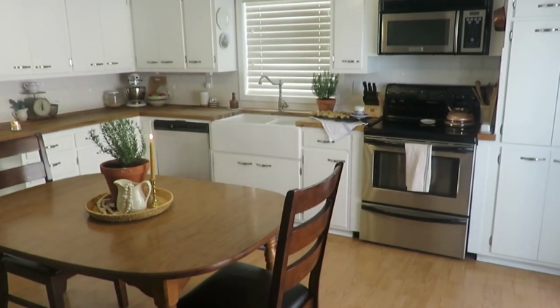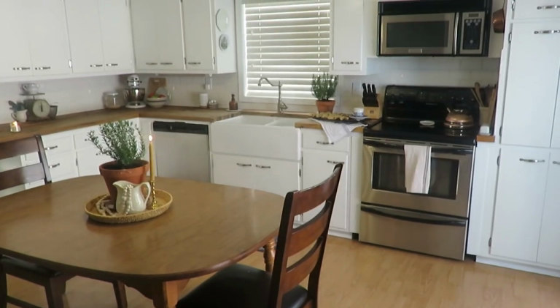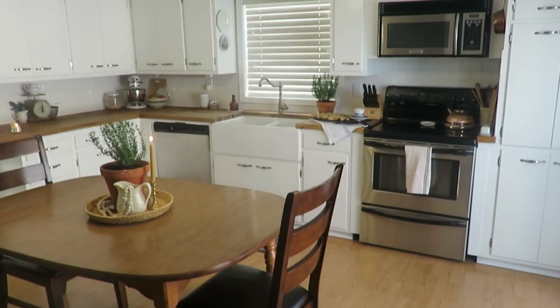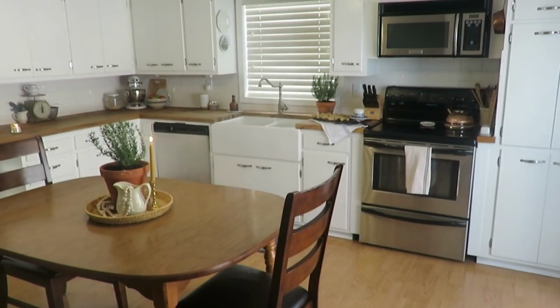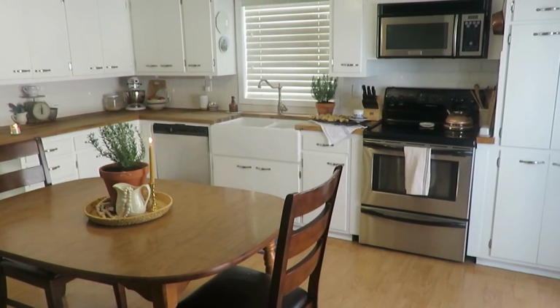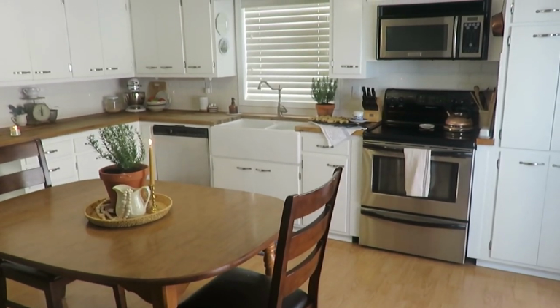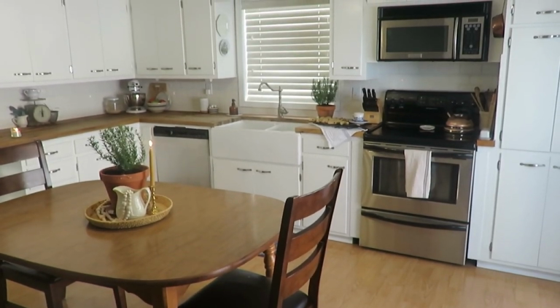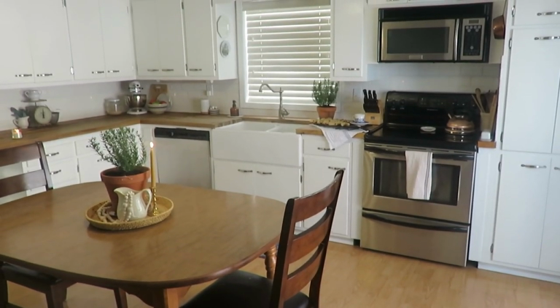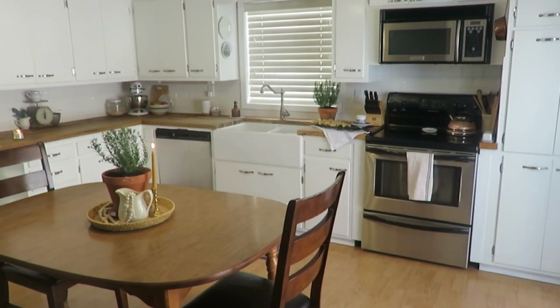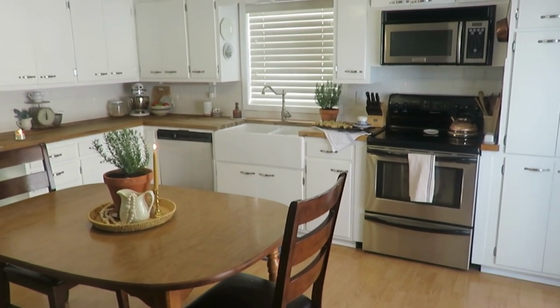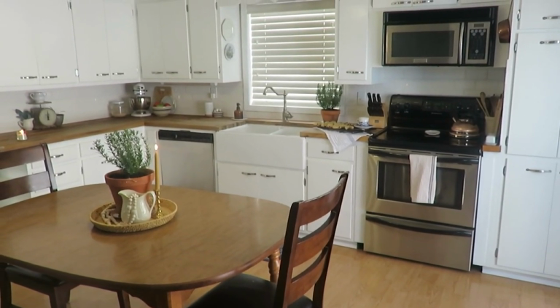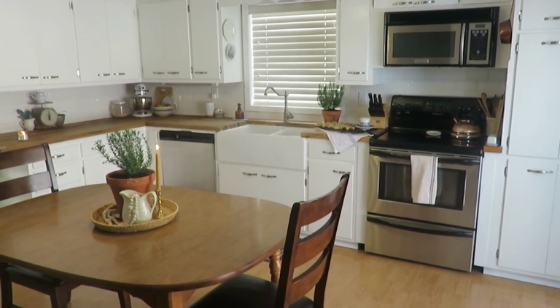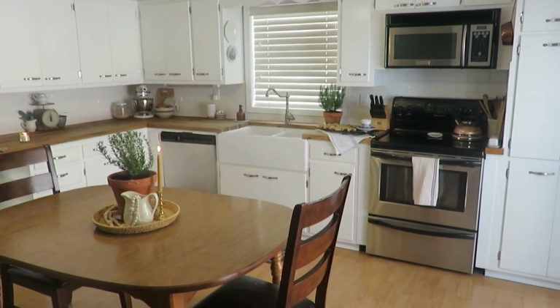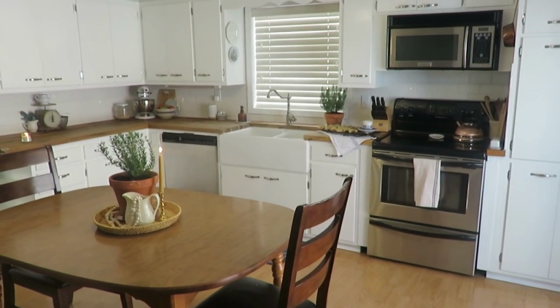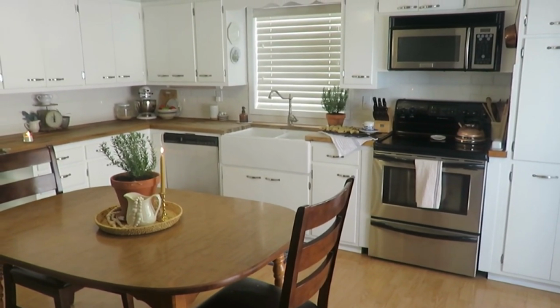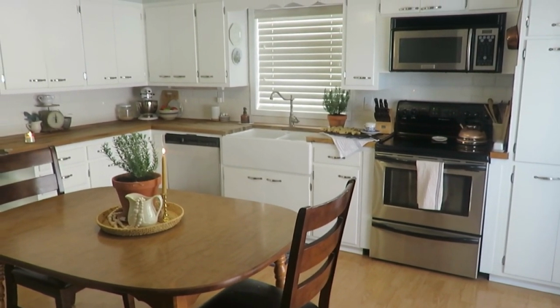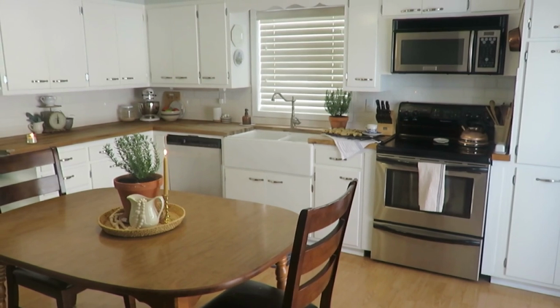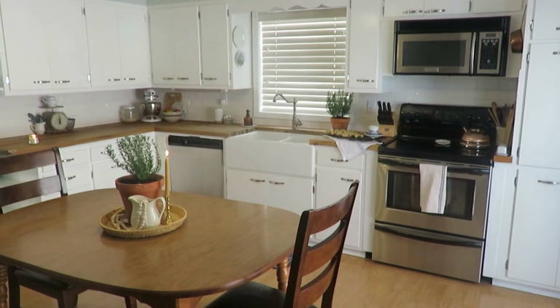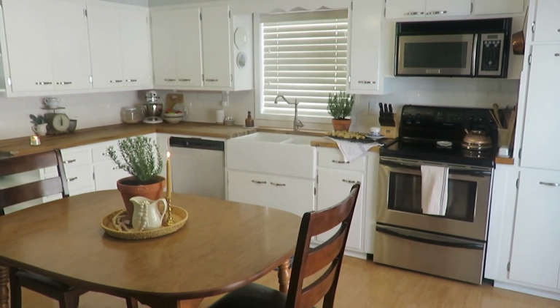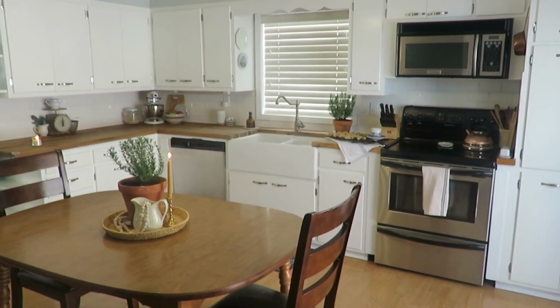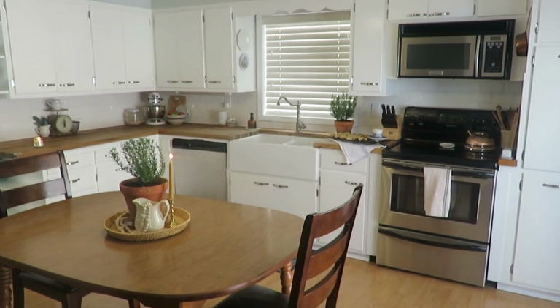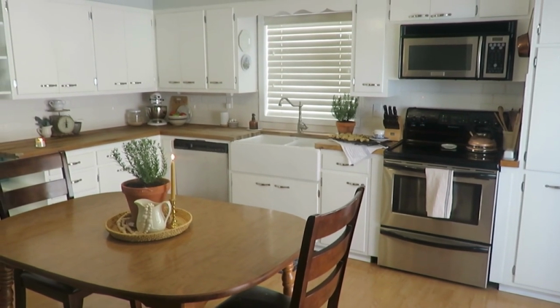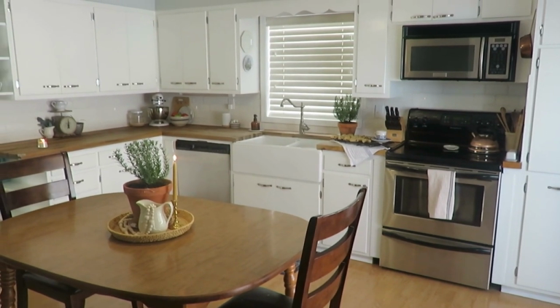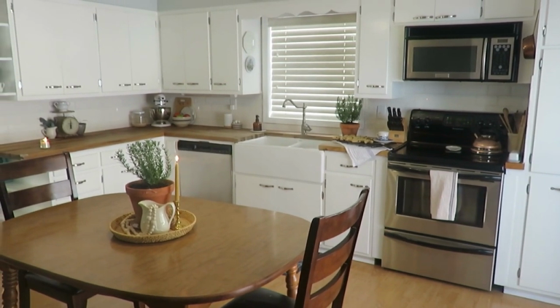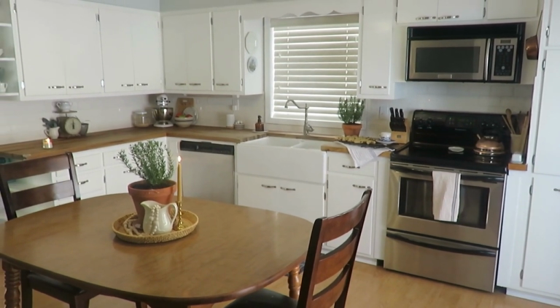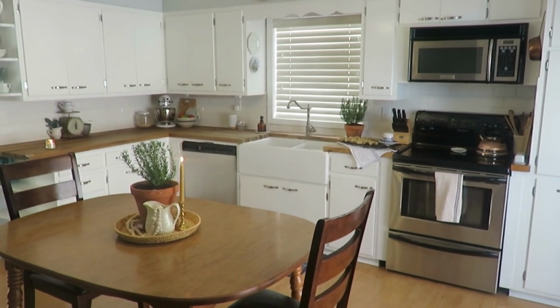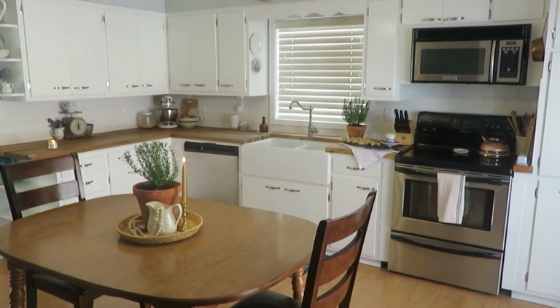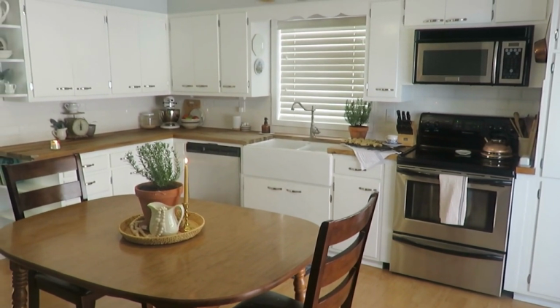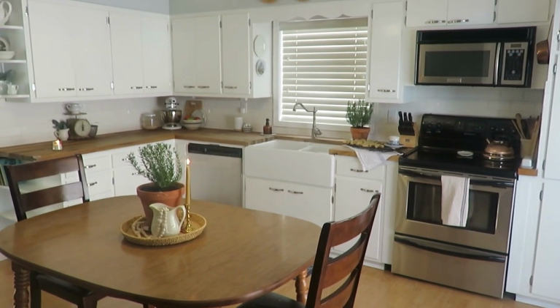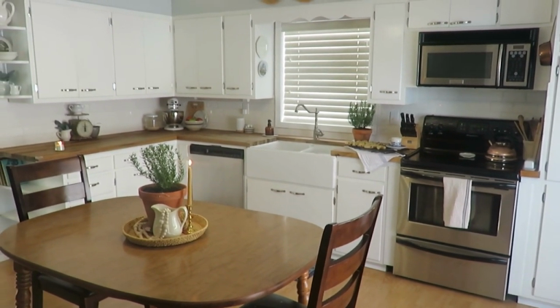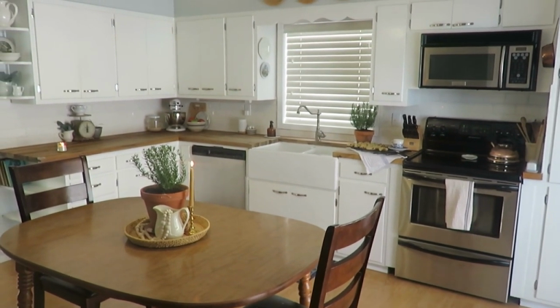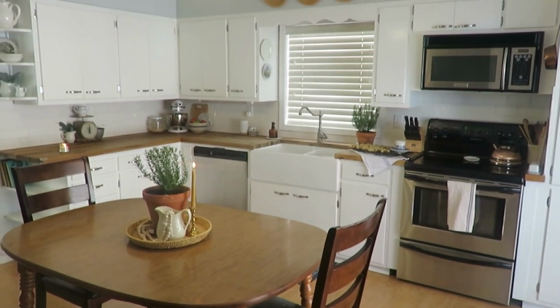Make your kitchen an inviting space, grab a cup of coffee, call a friend, and have a visit in the heart of the home.